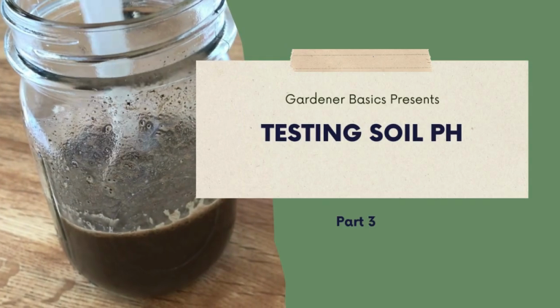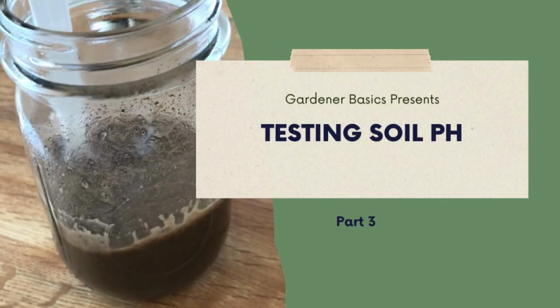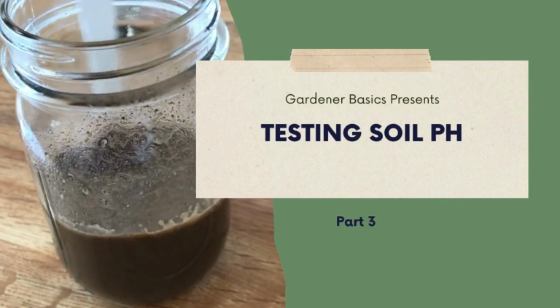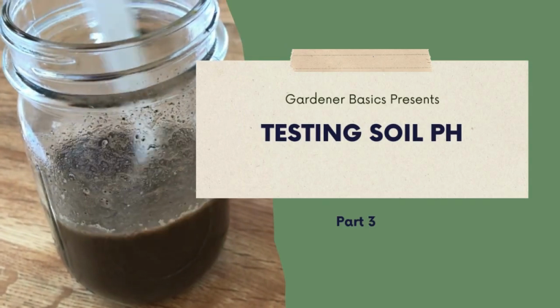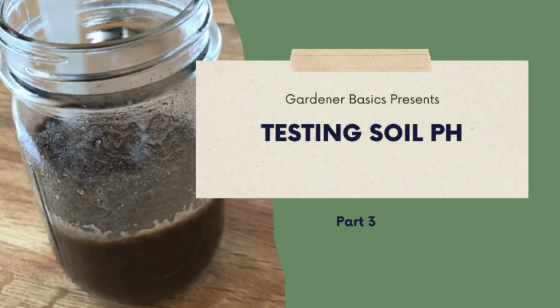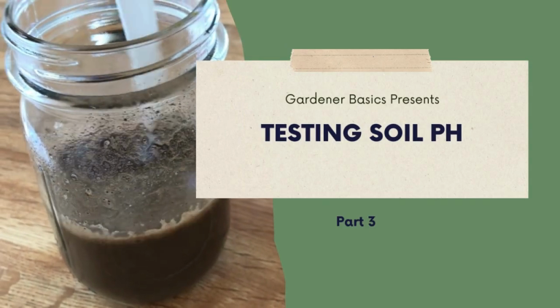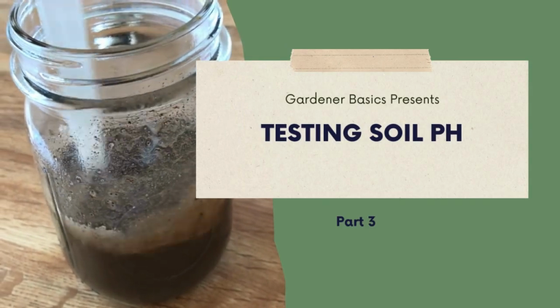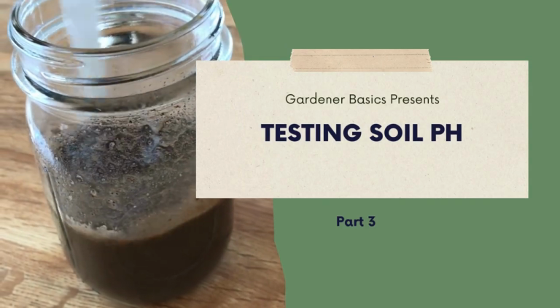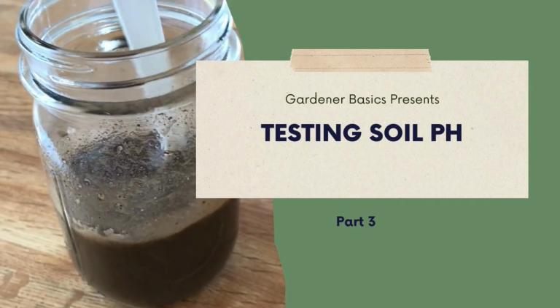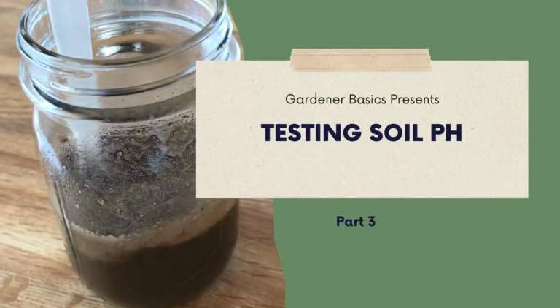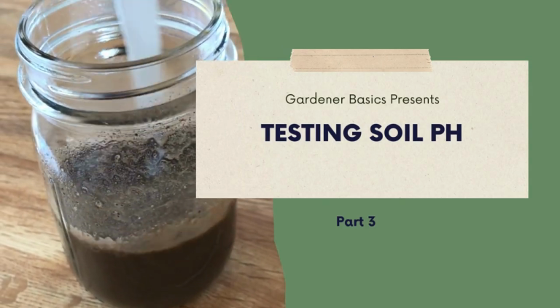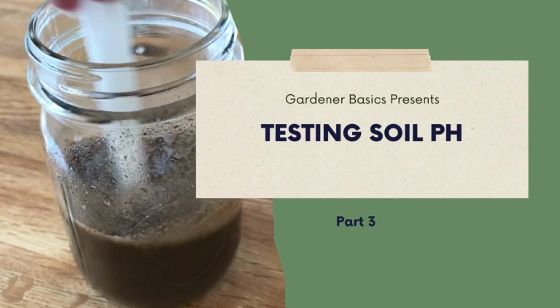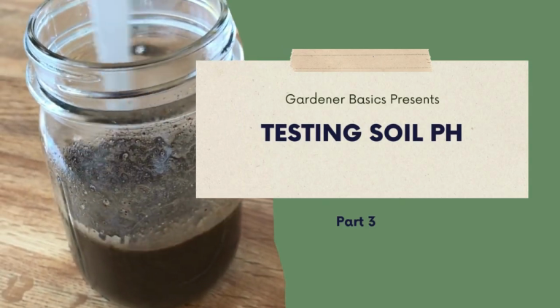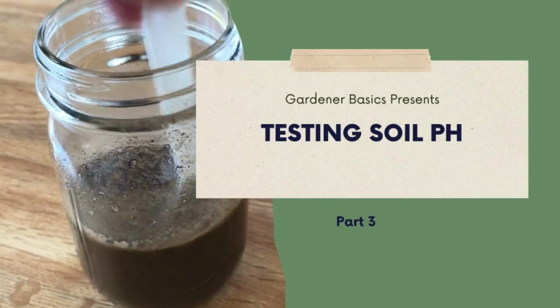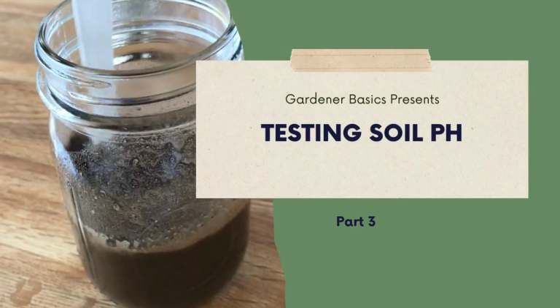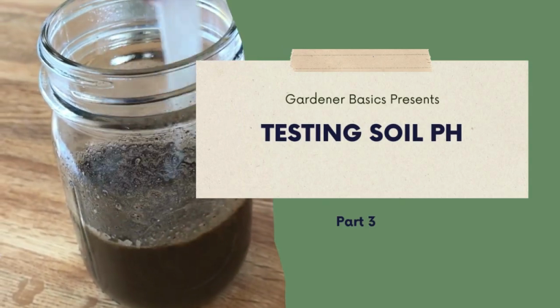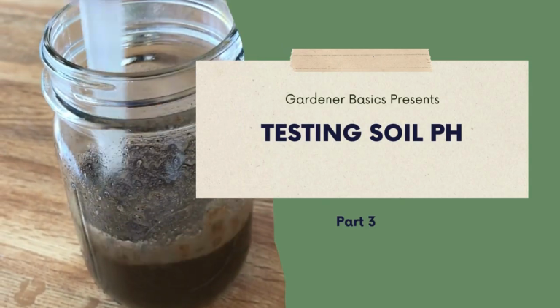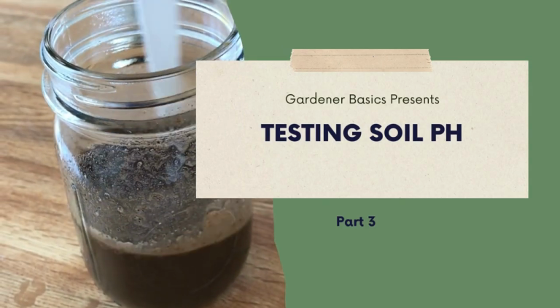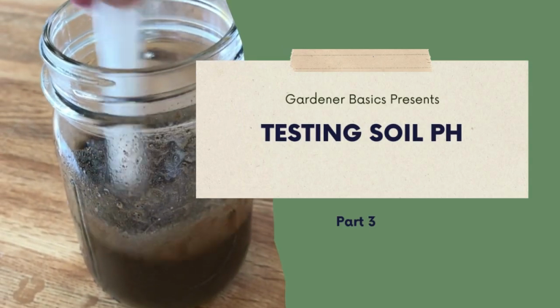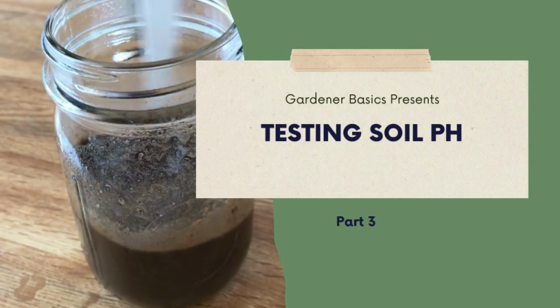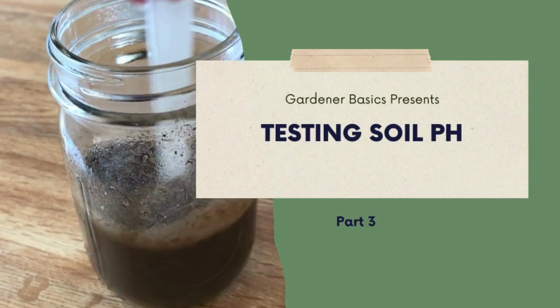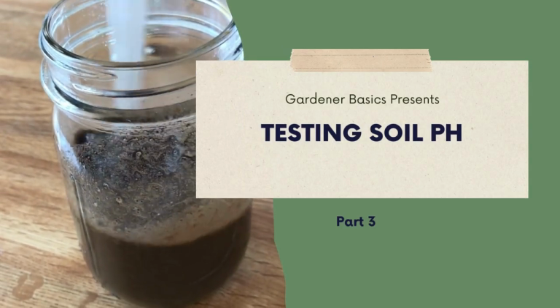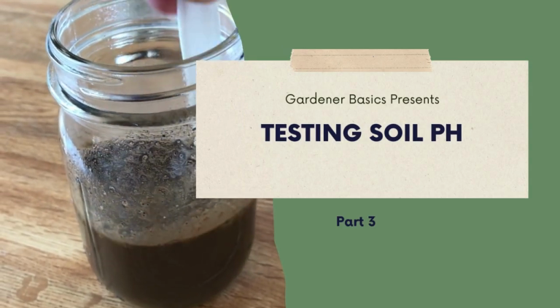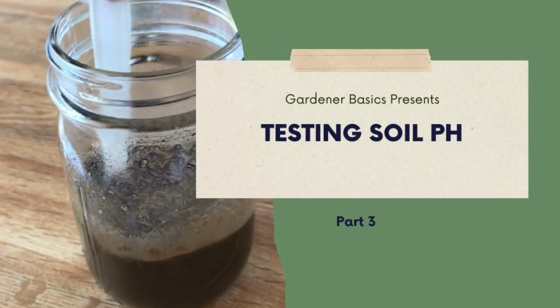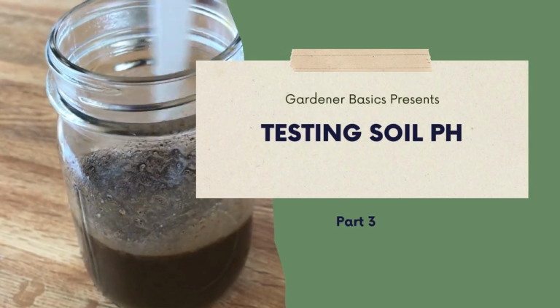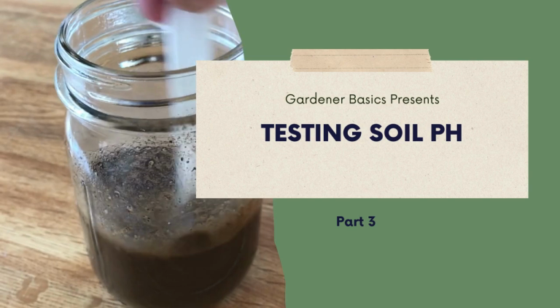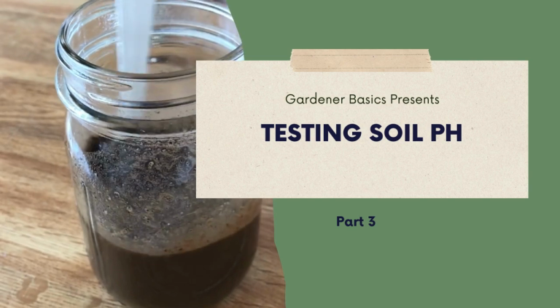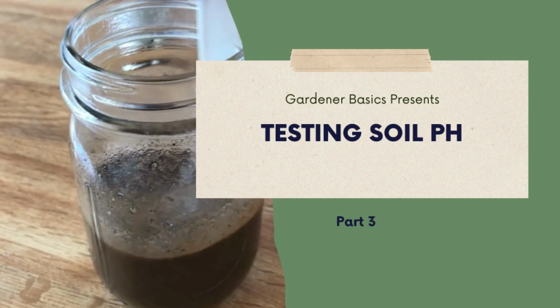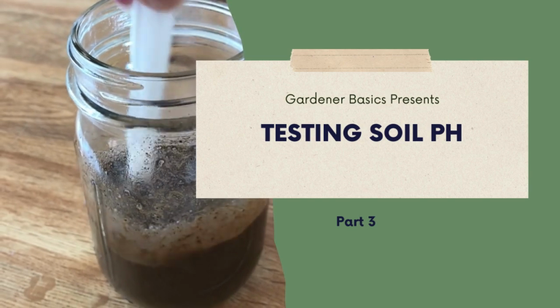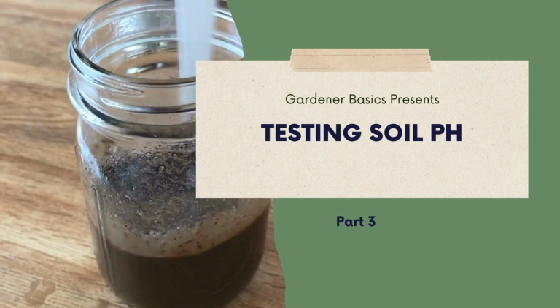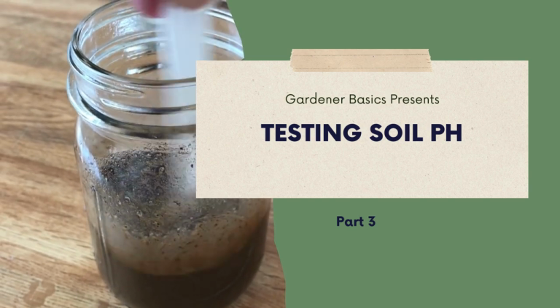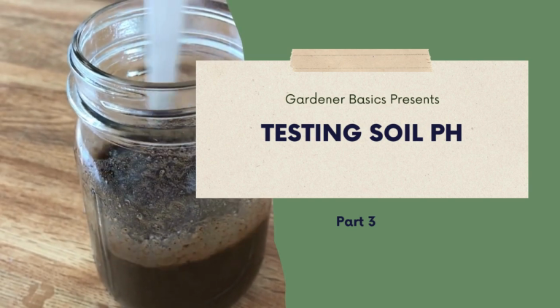Welcome back to Gardener Basics Soil 101 series. This is part three: testing your soil pH.